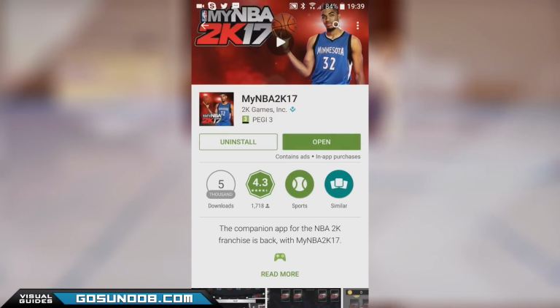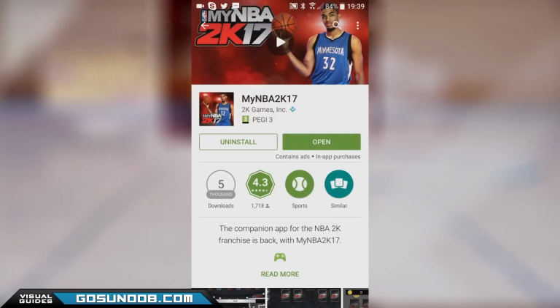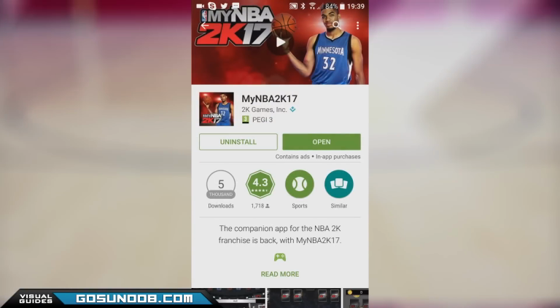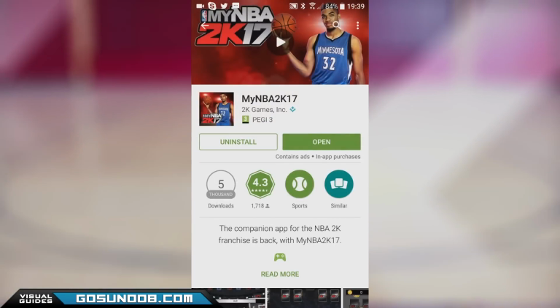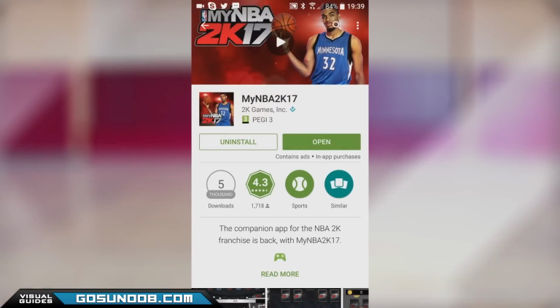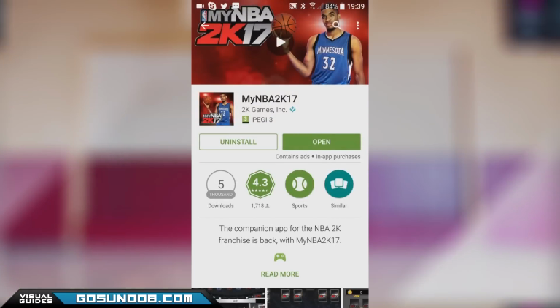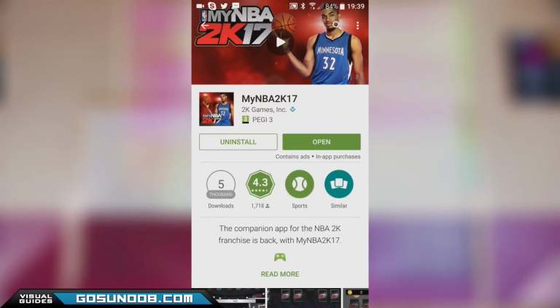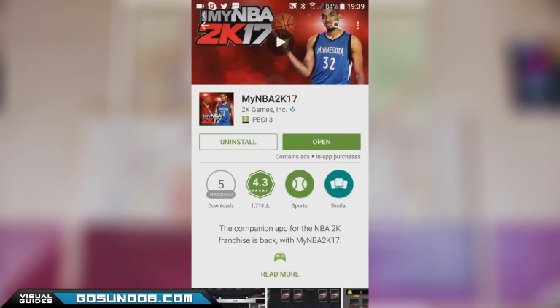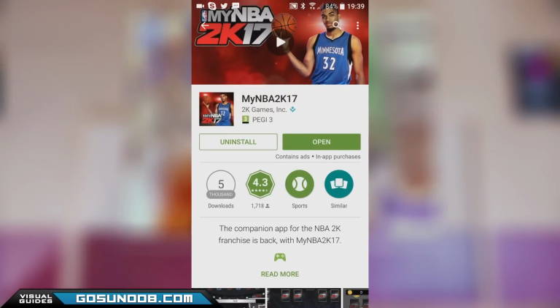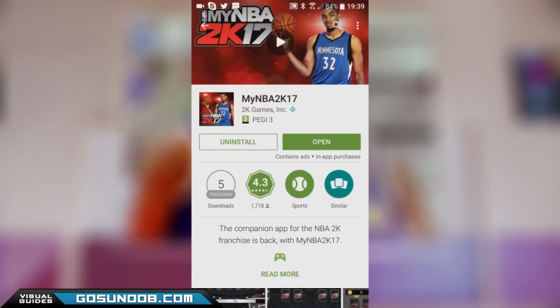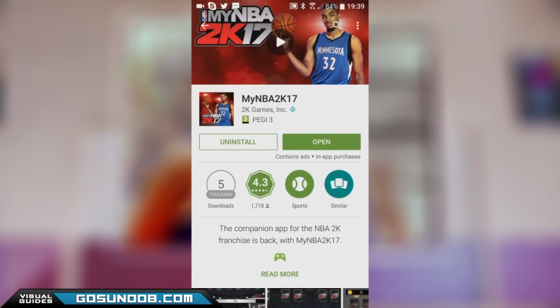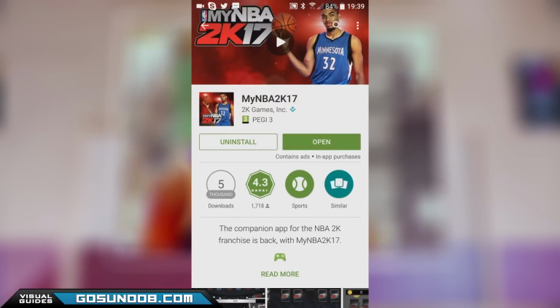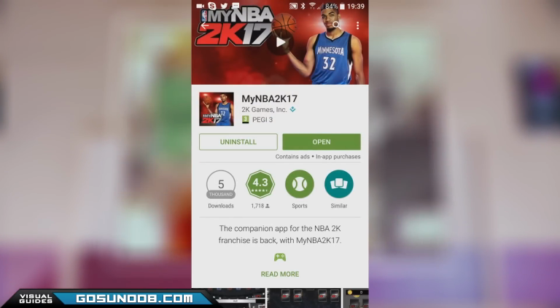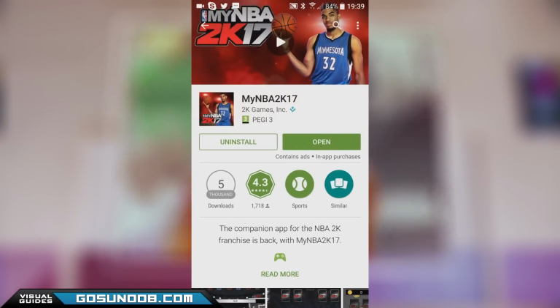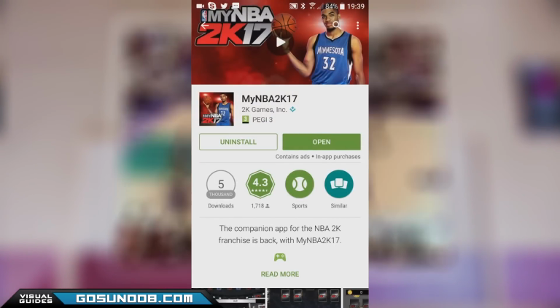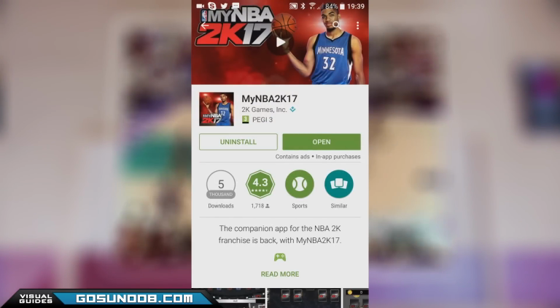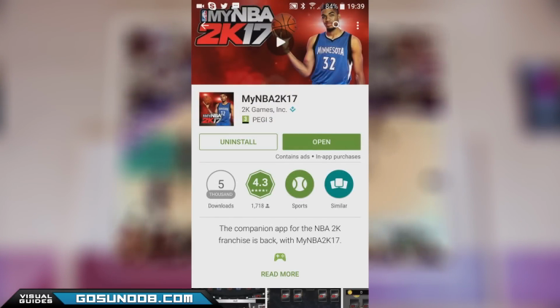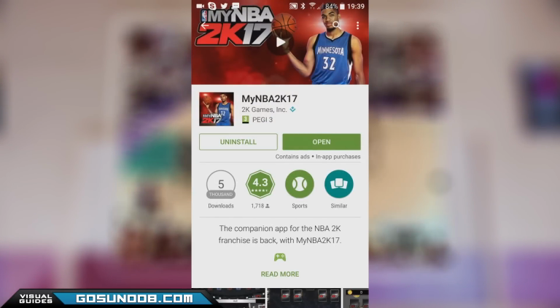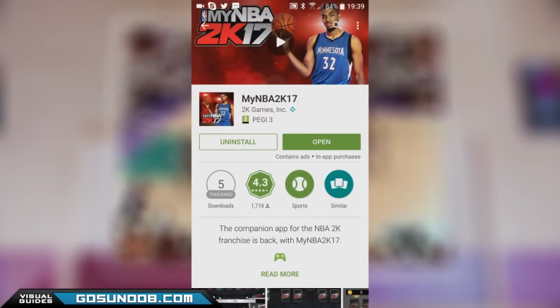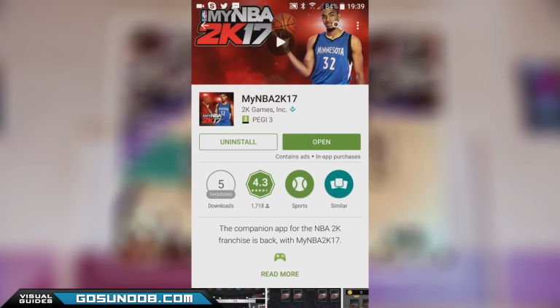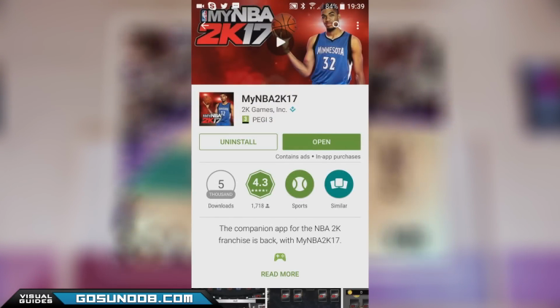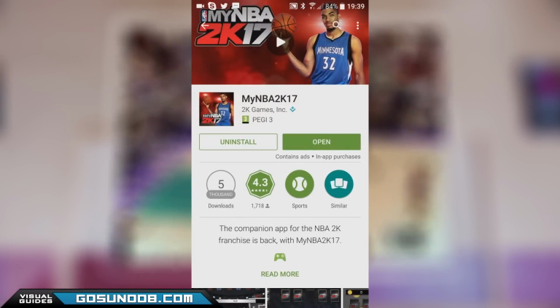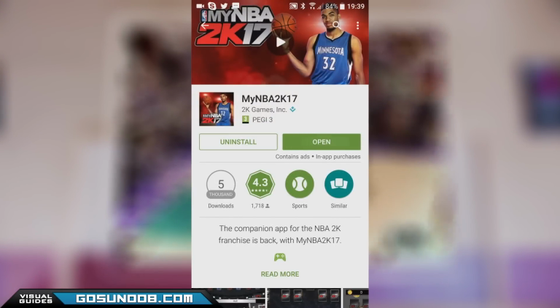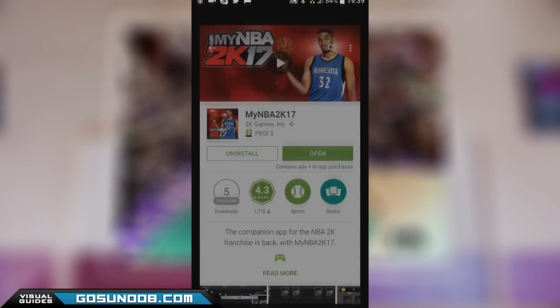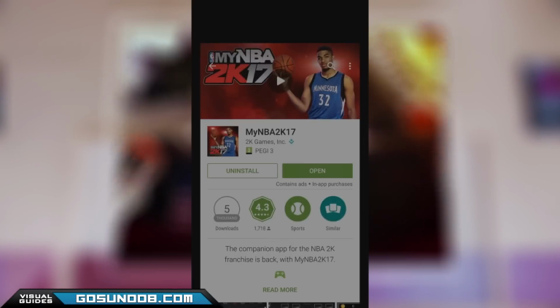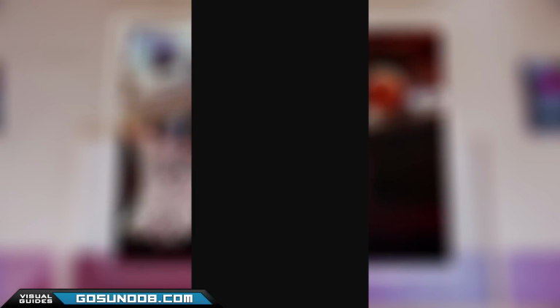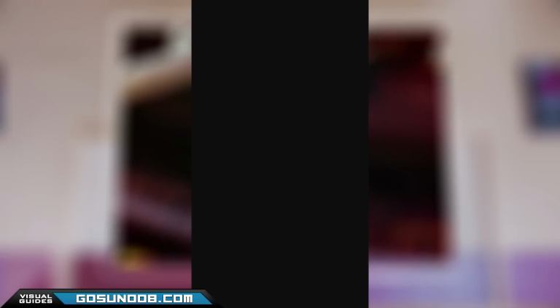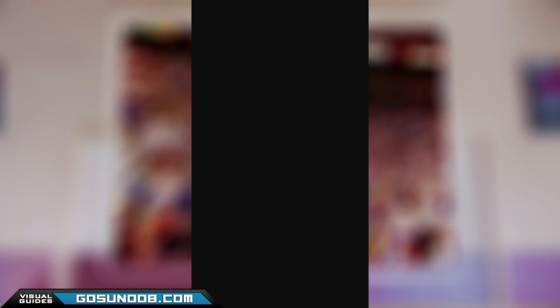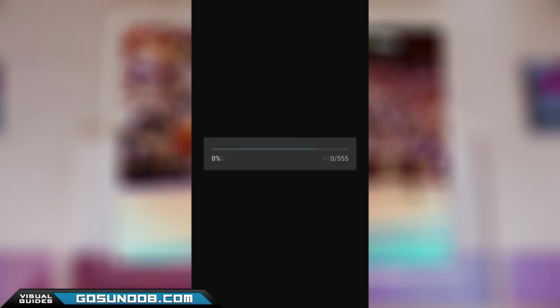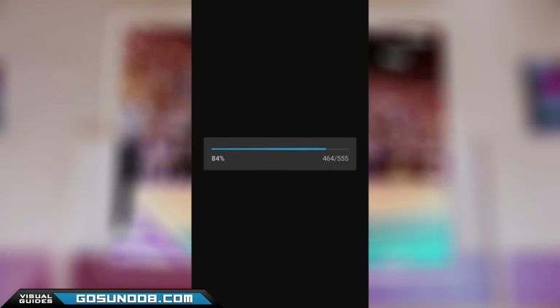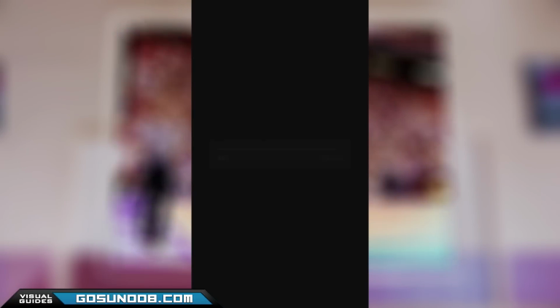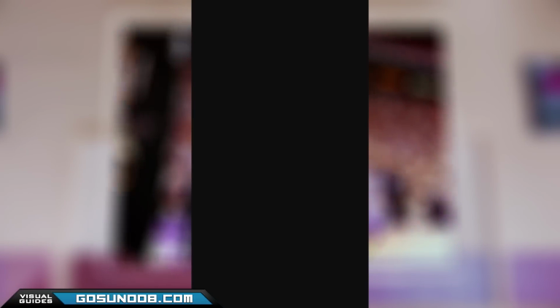Hello everyone, this is Serge from ghost2noob.com and I'm going to show you how to scan and import your face into NBA 2K17.